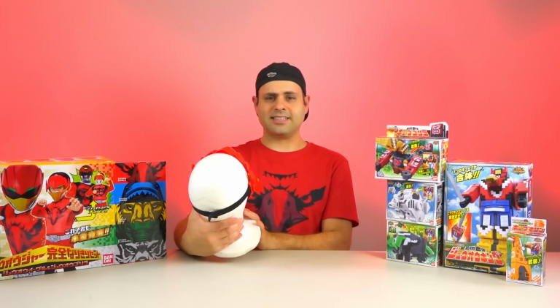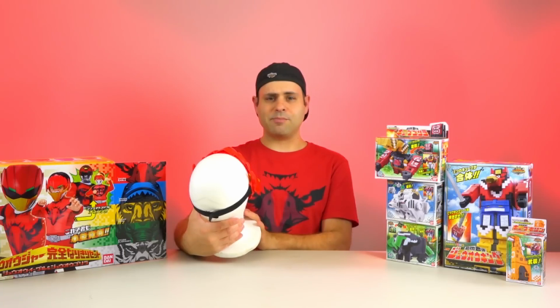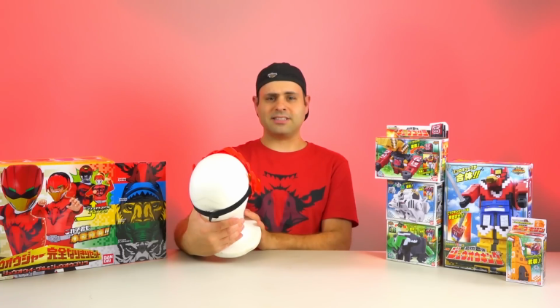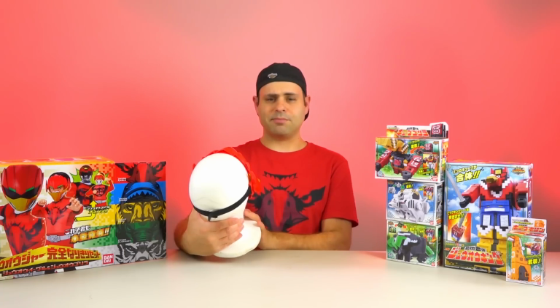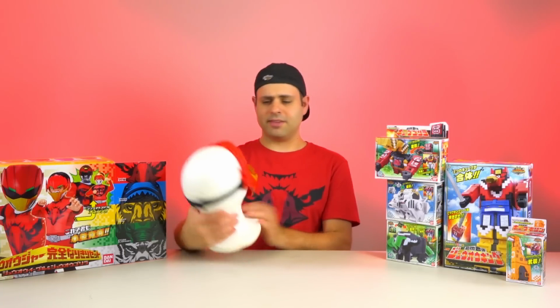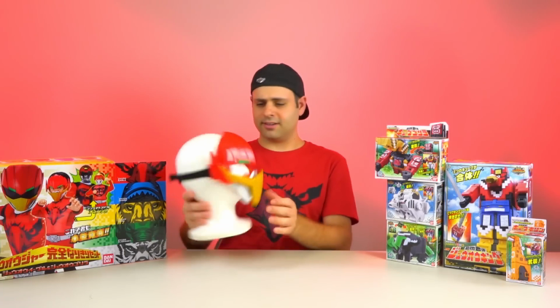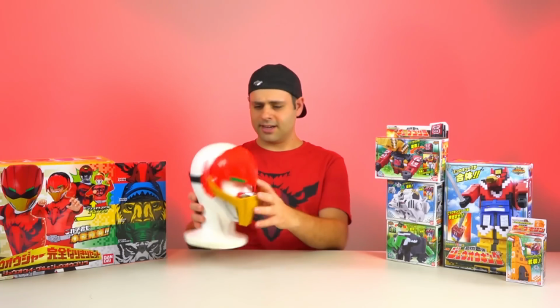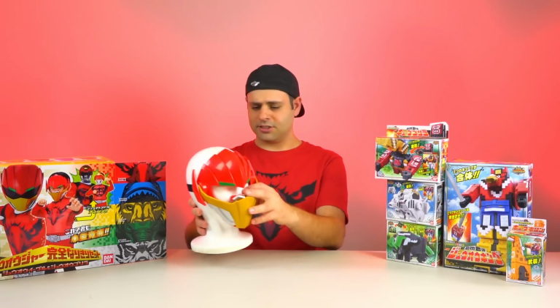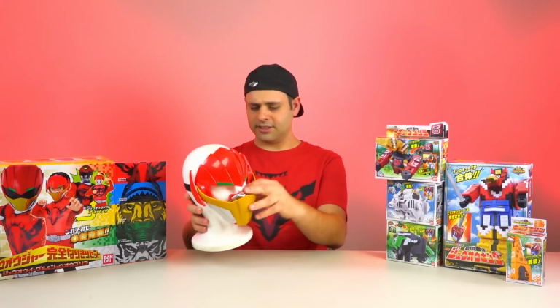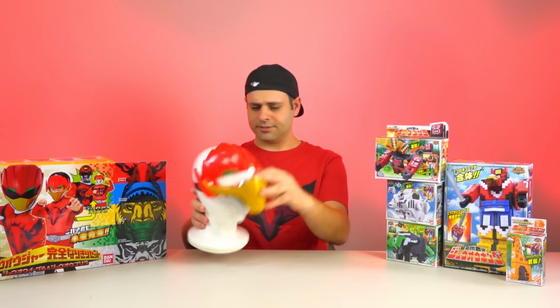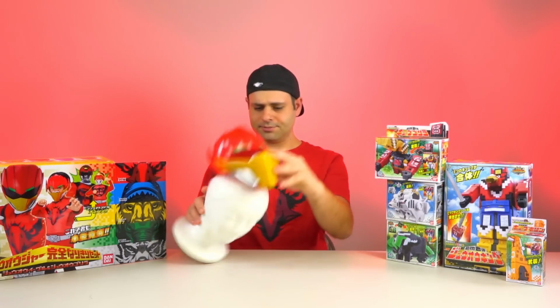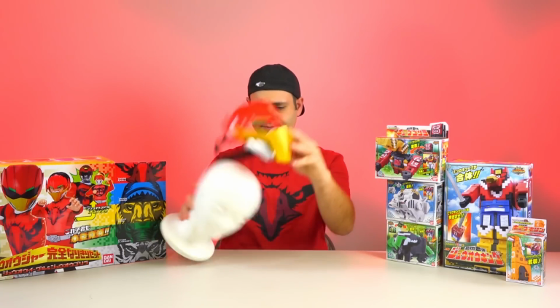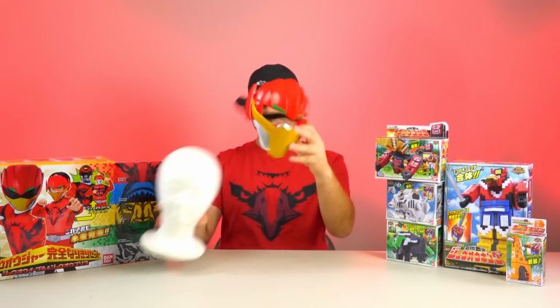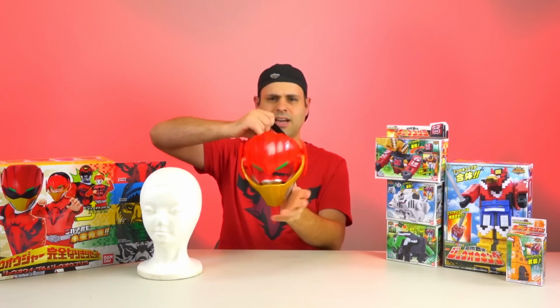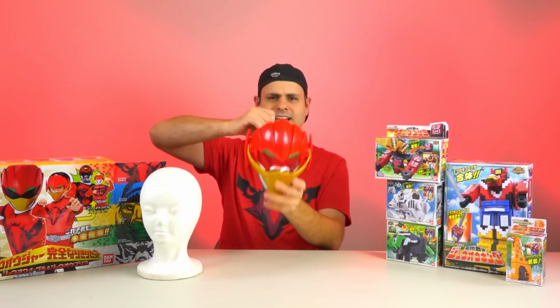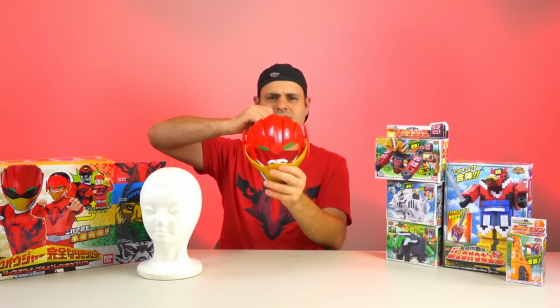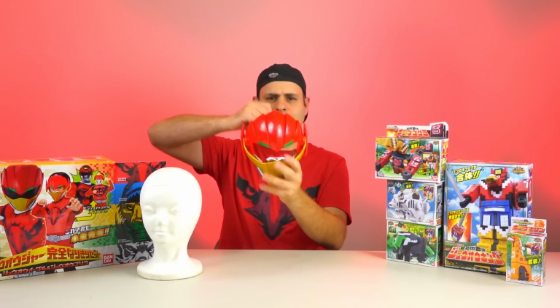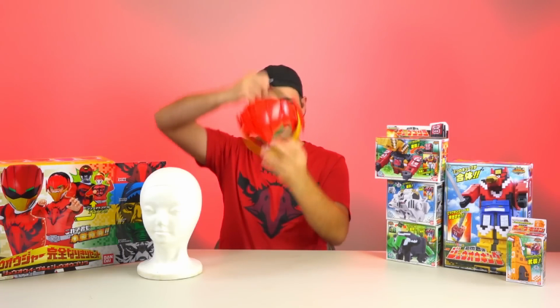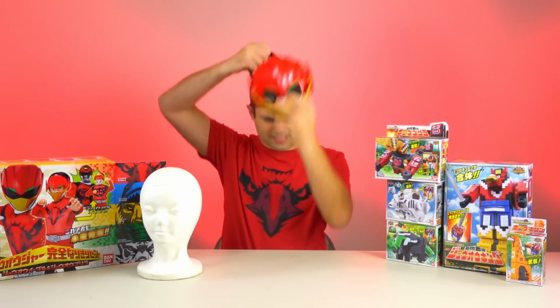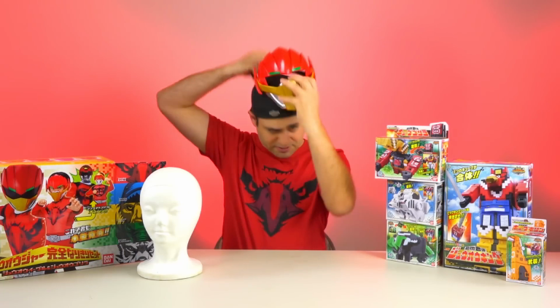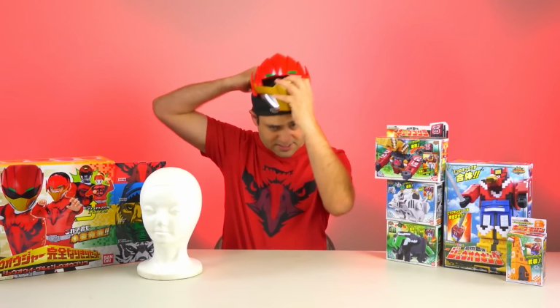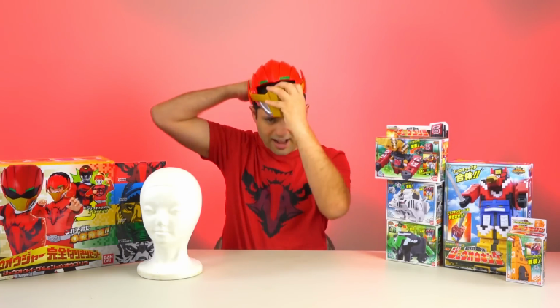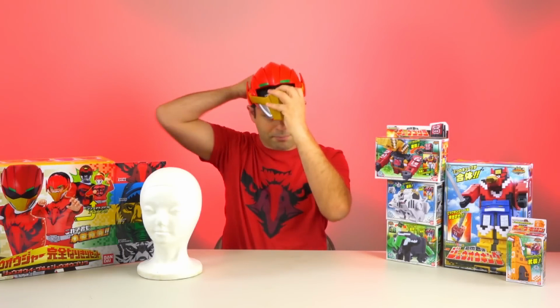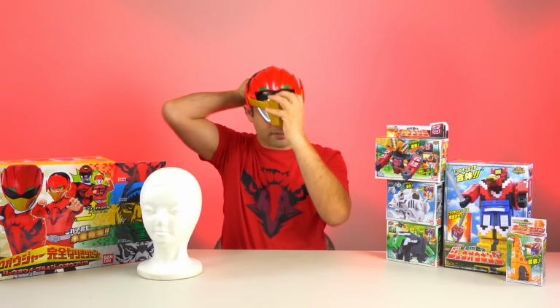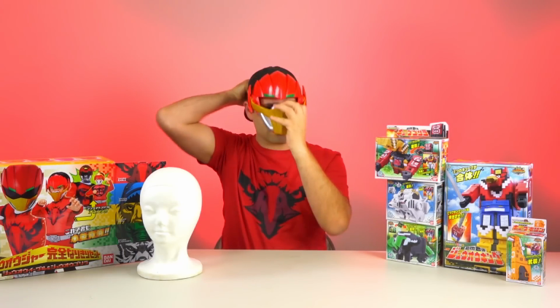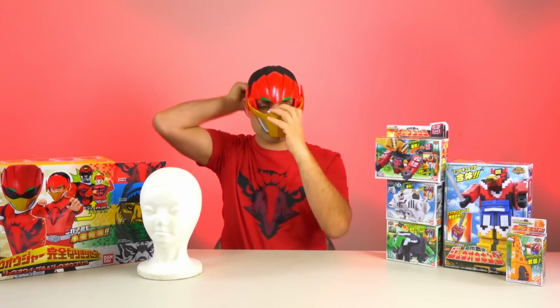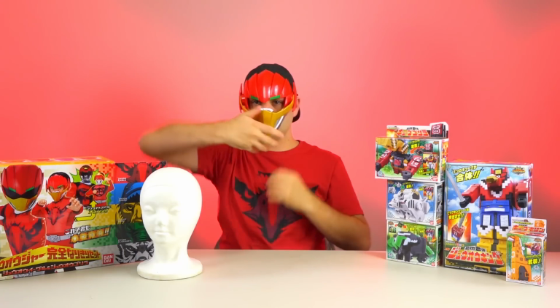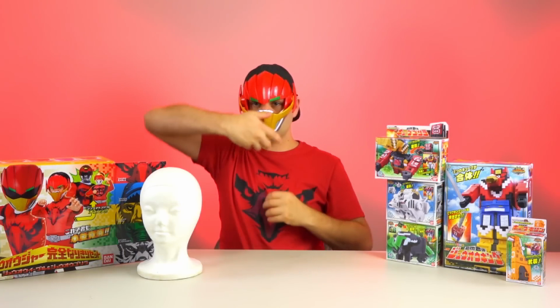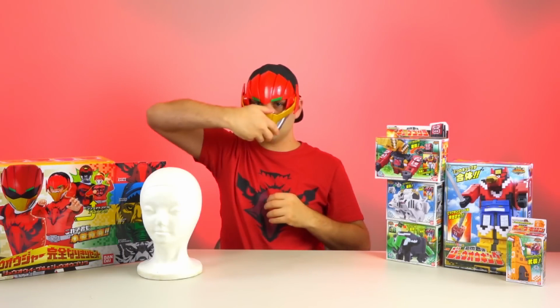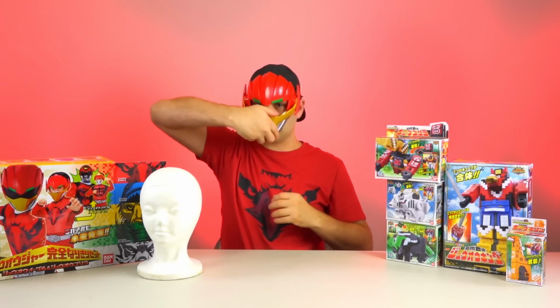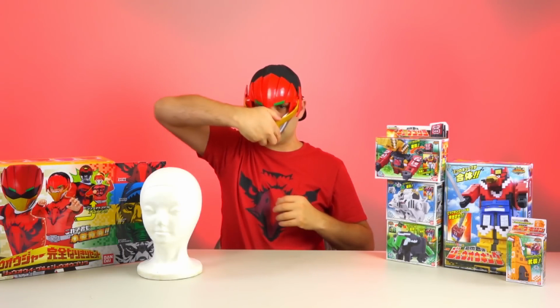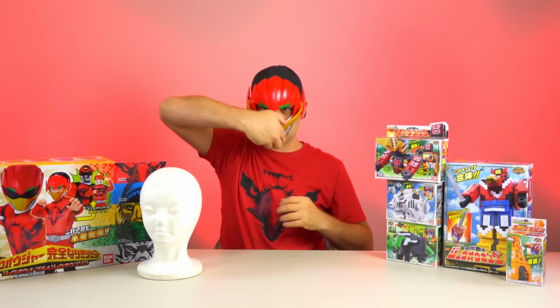I guess I missed something actually. I guess this piece lifts up, like this.